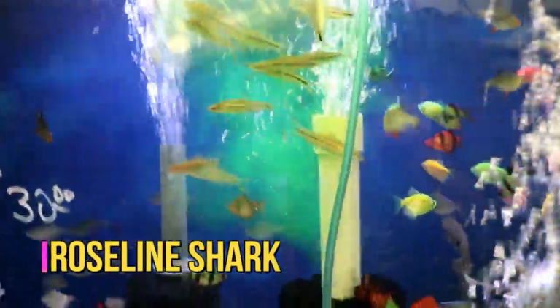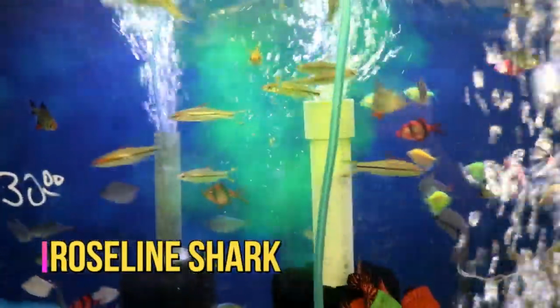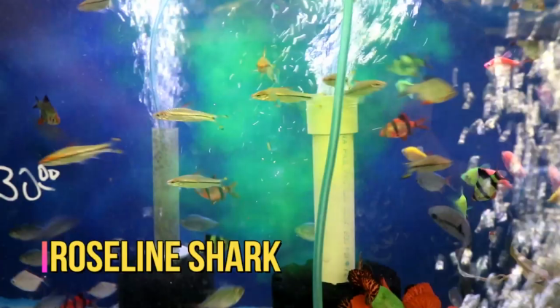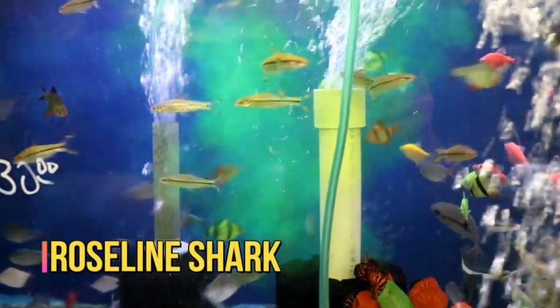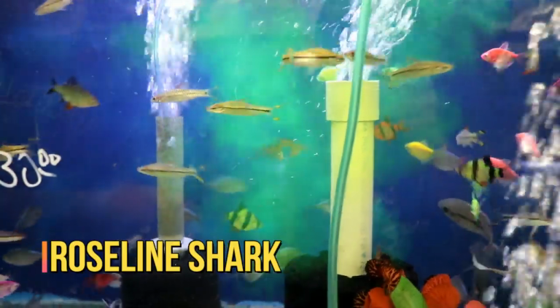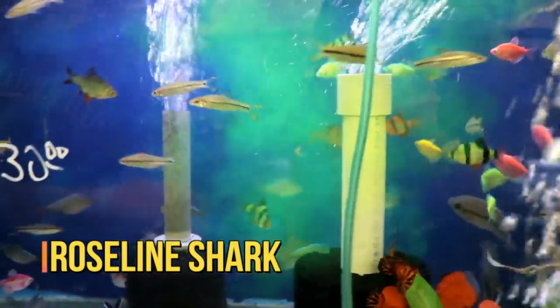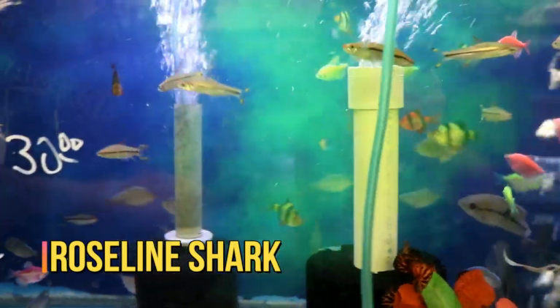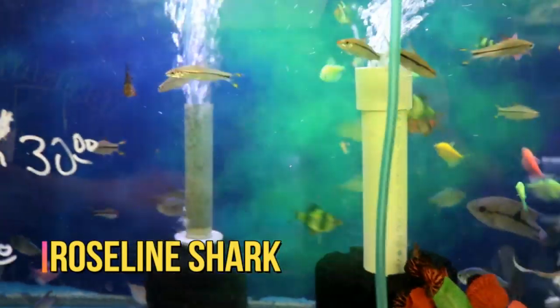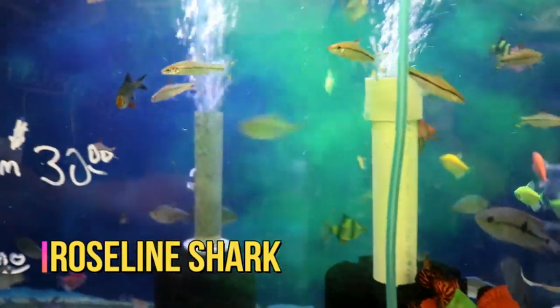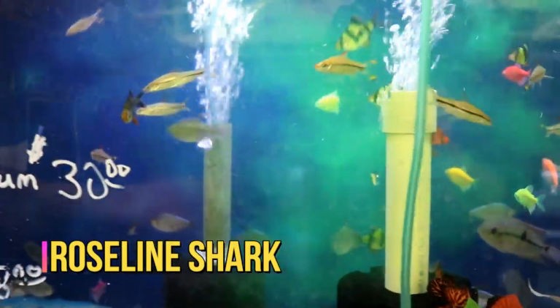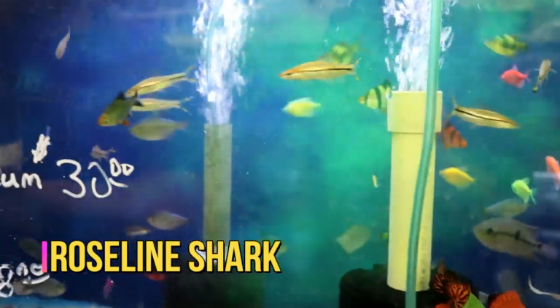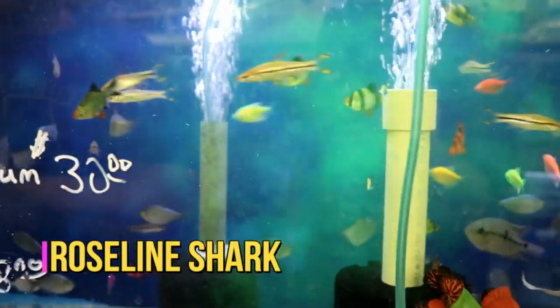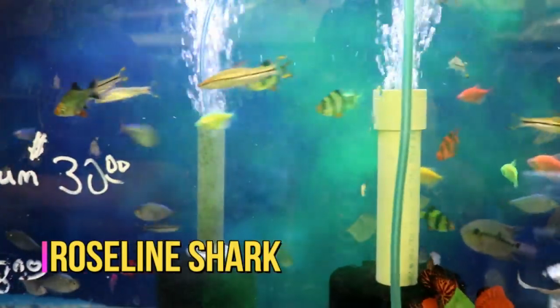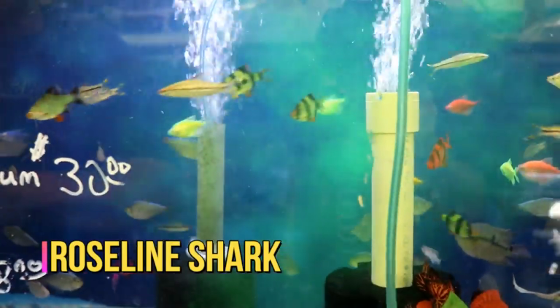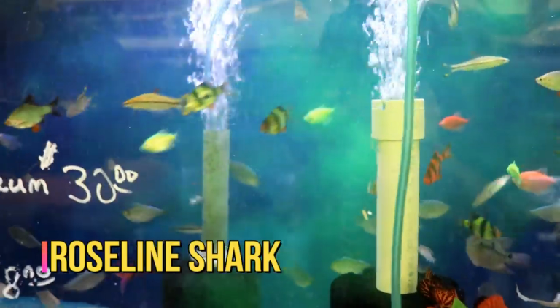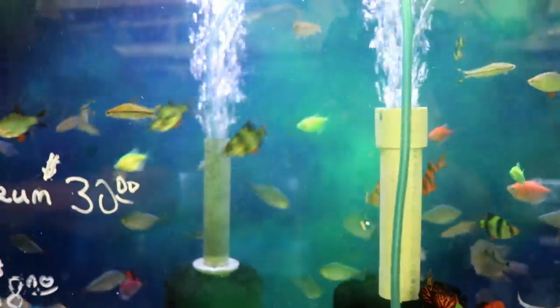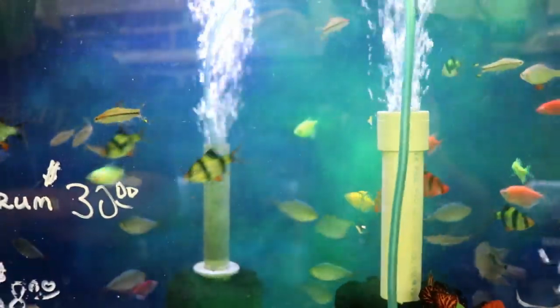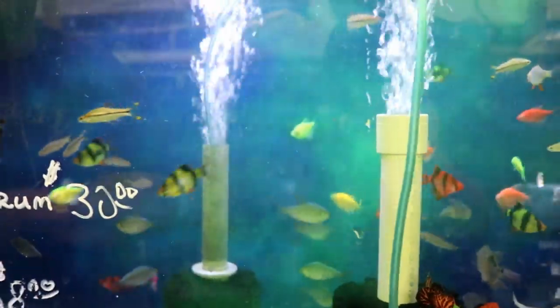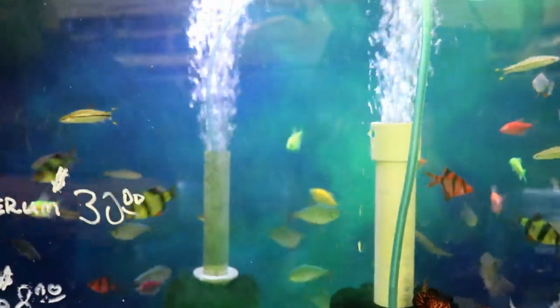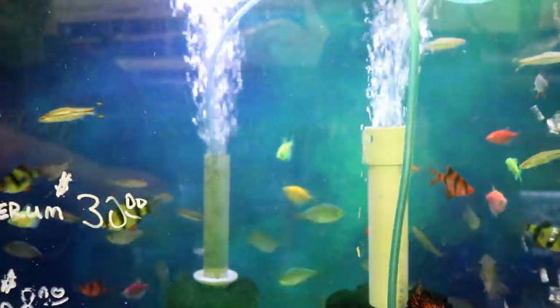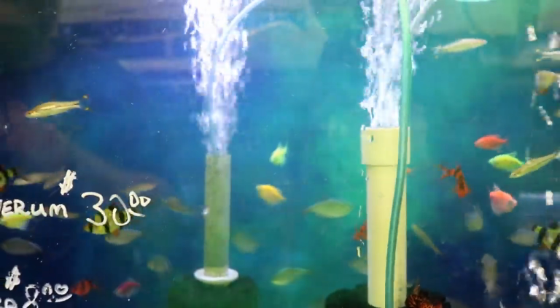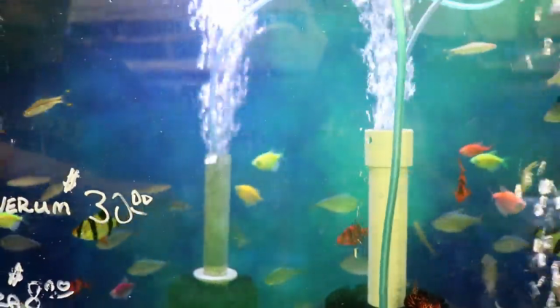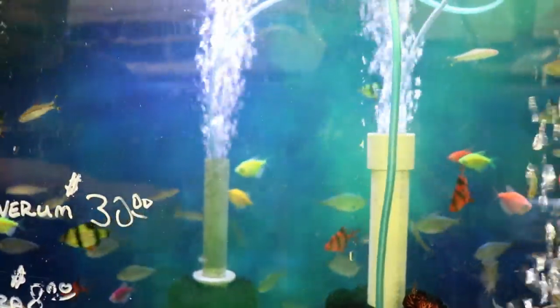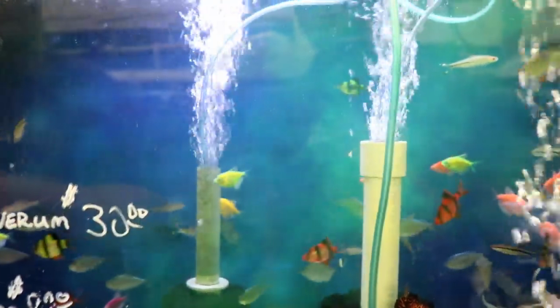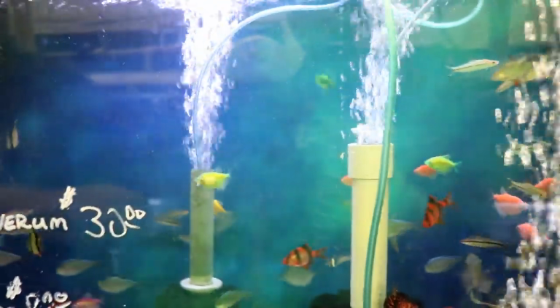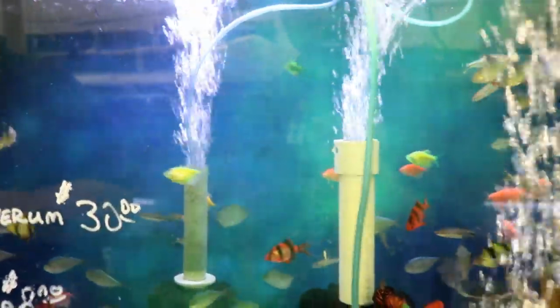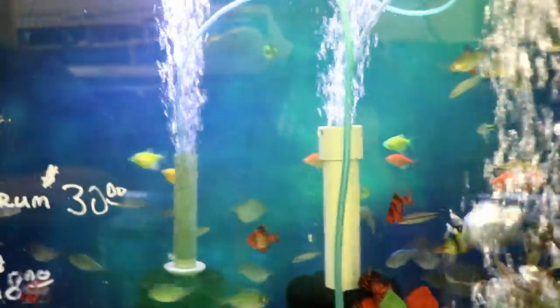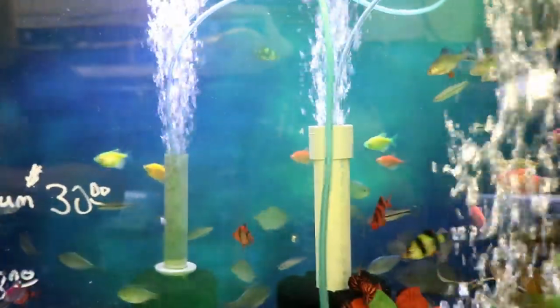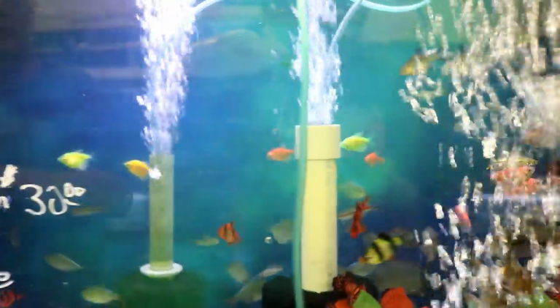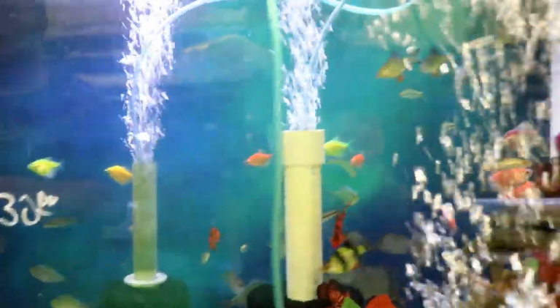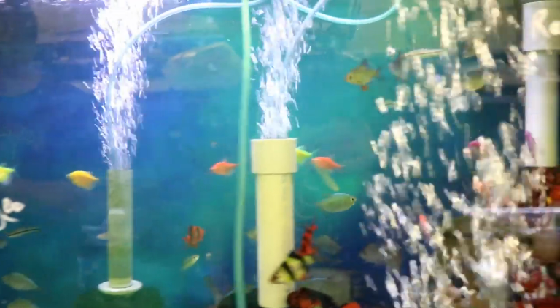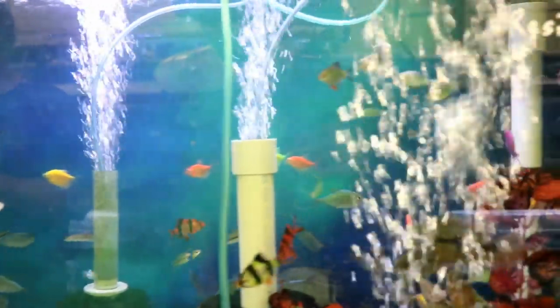Really nice pretty roseline sharks. These are still small so you don't see the bright red line through them yet, but they'll get it.